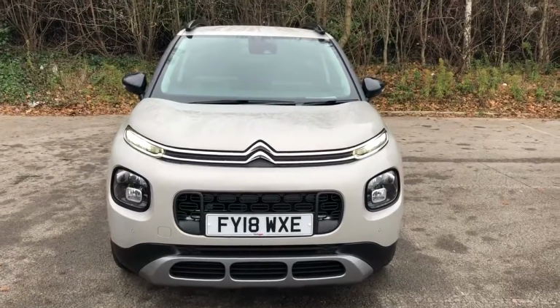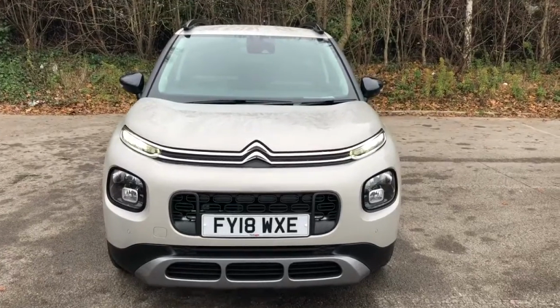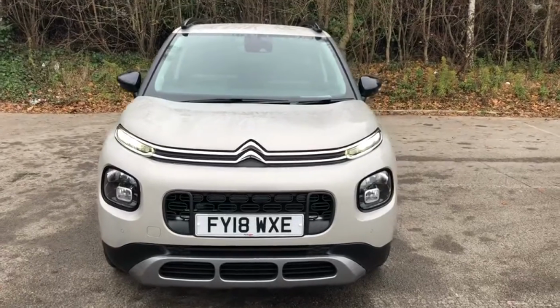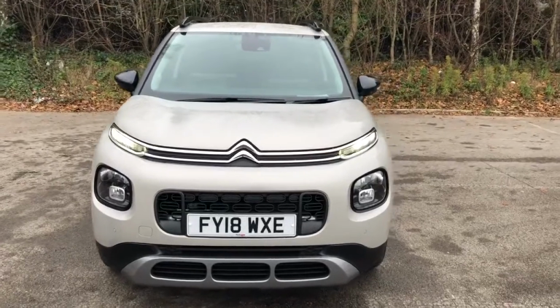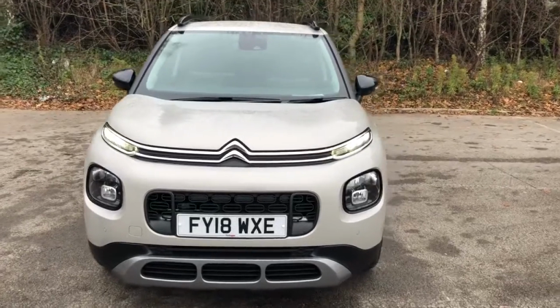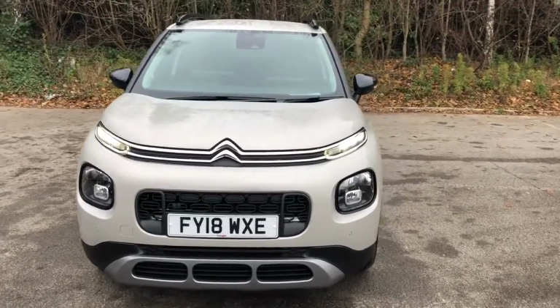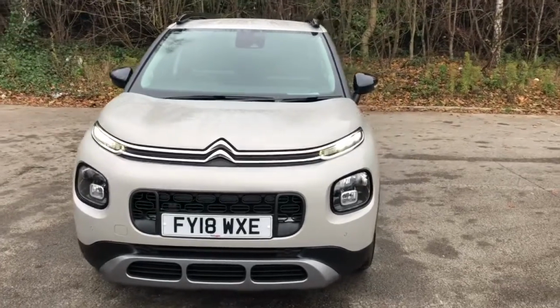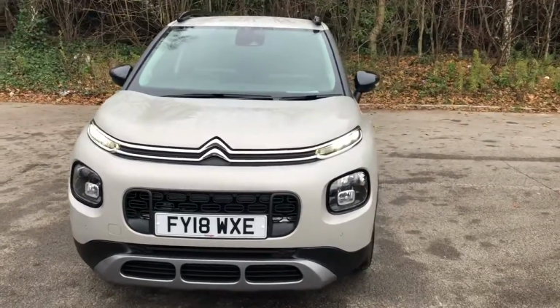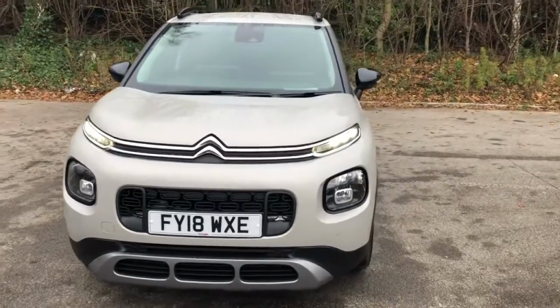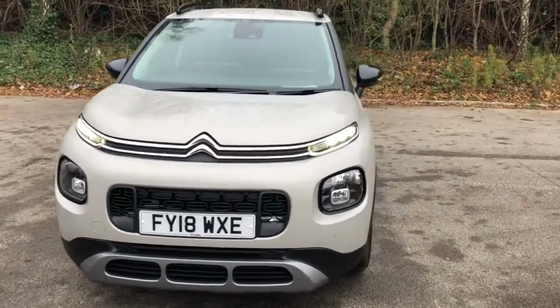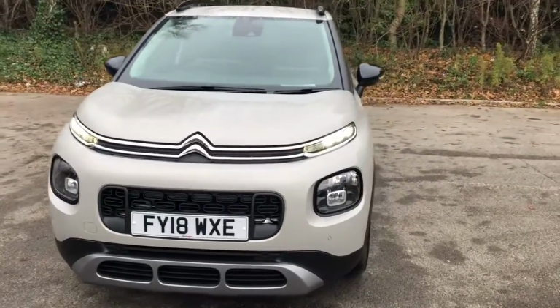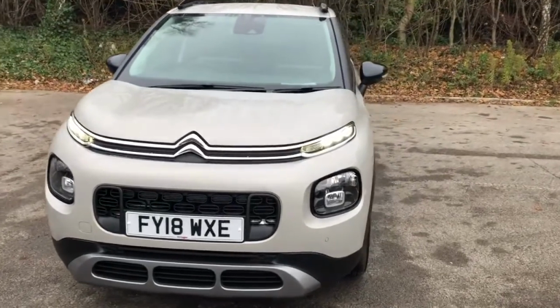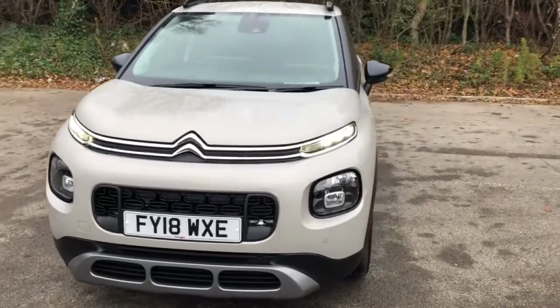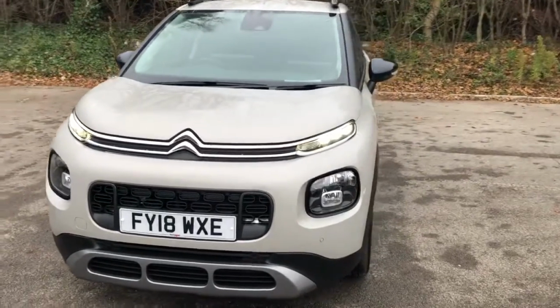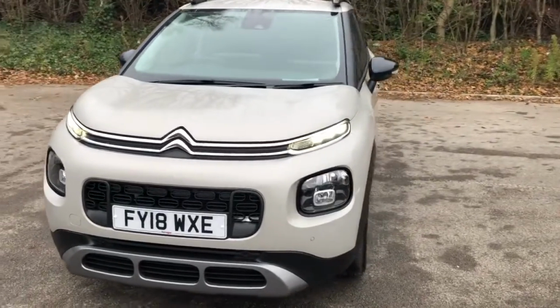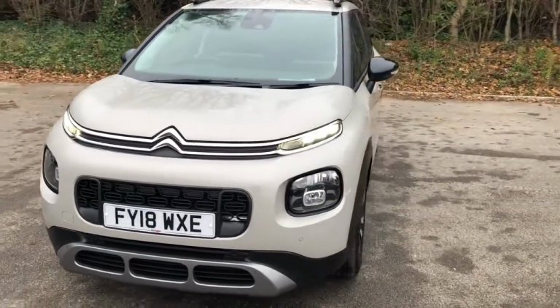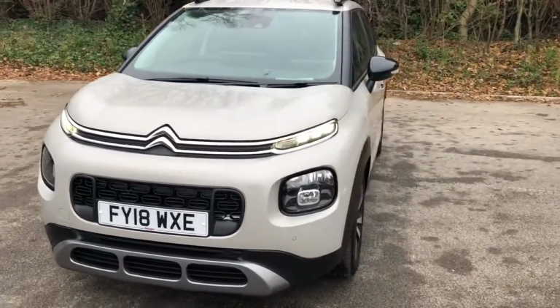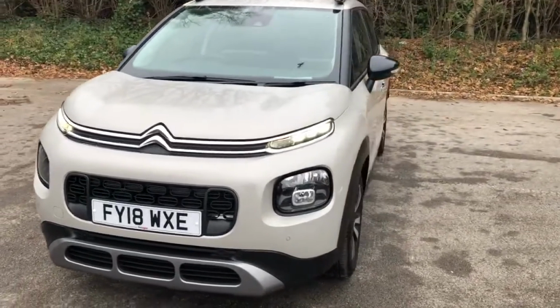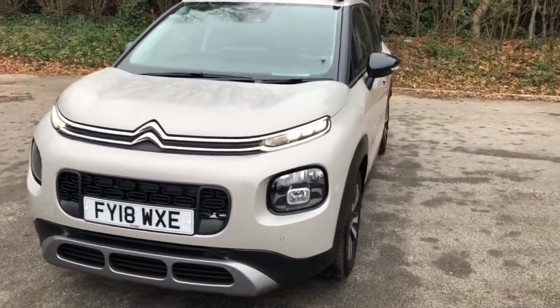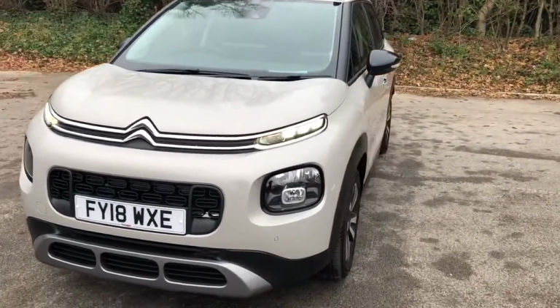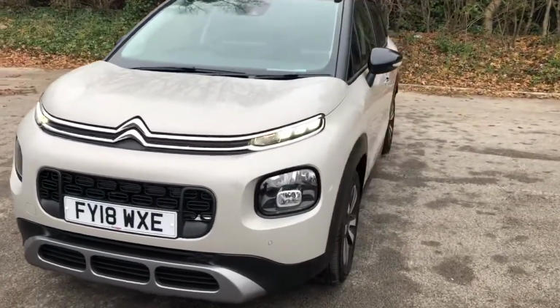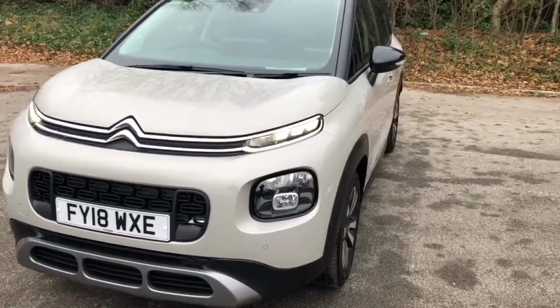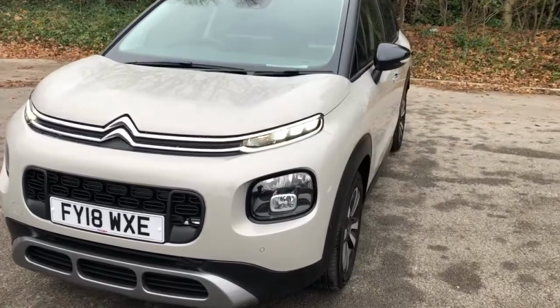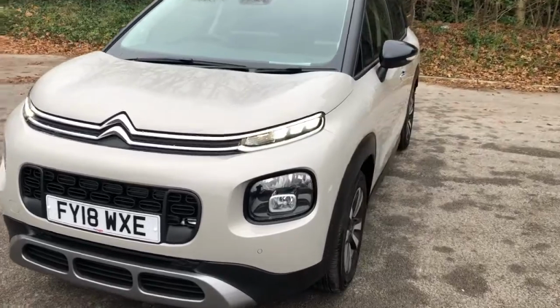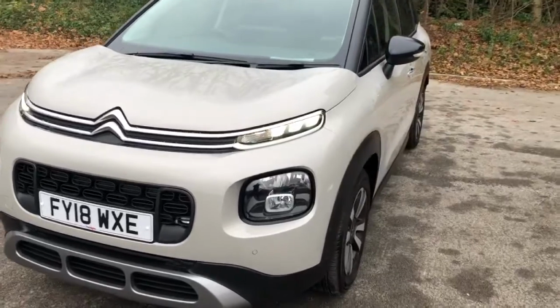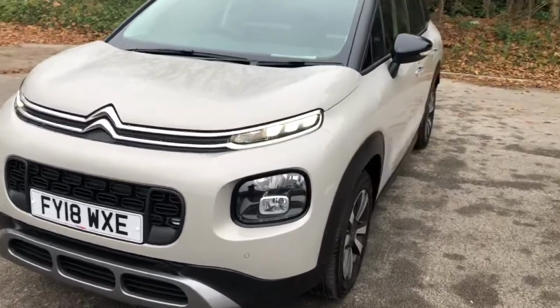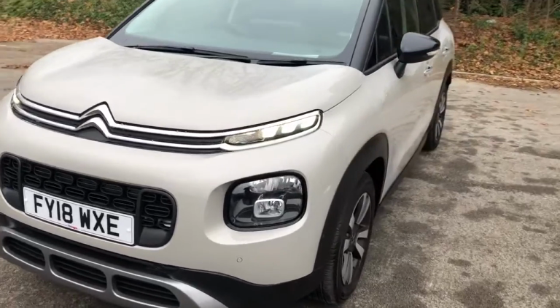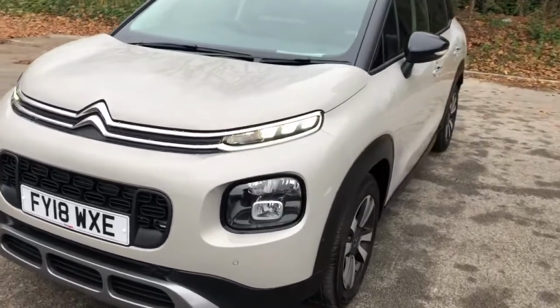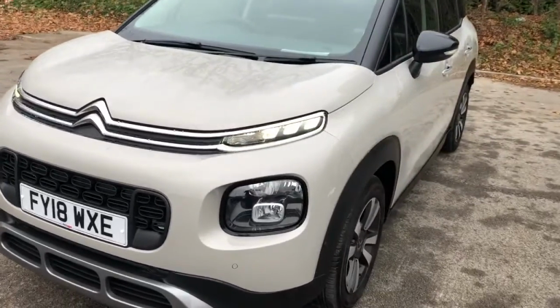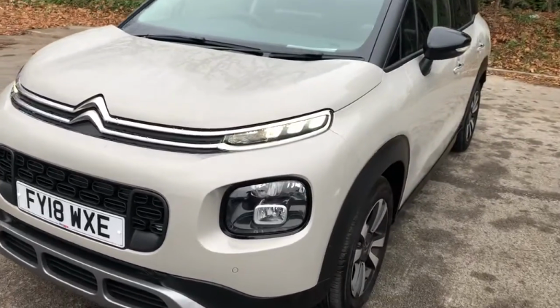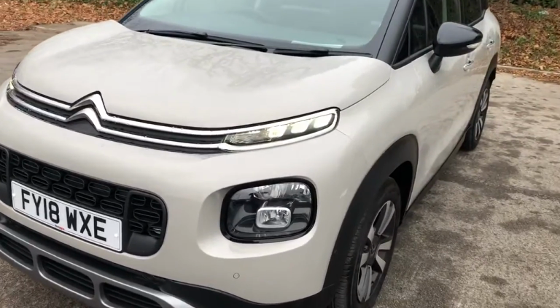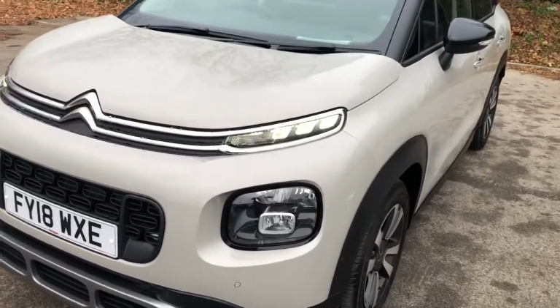Welcome to Pentagon Citroen at Lincoln Triton Road. Here we have a 2018 Citroen C3 Aircross.